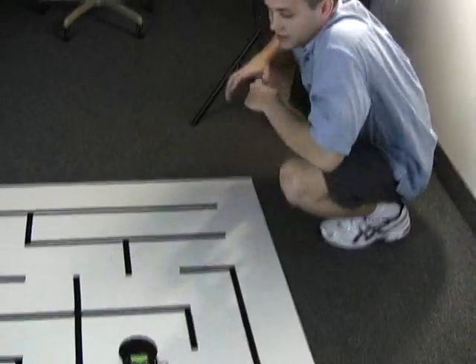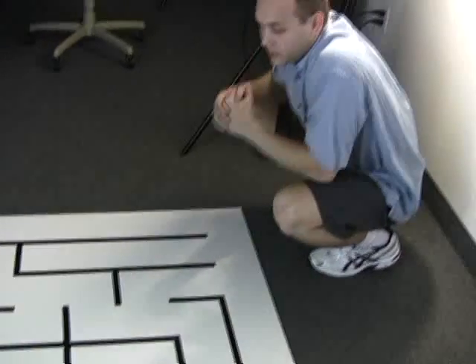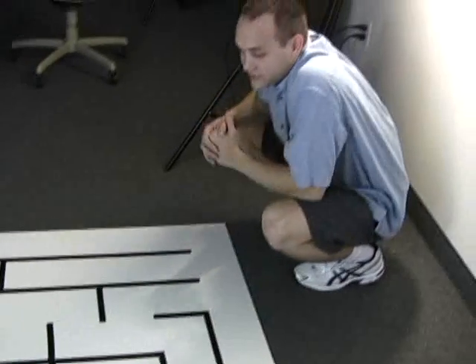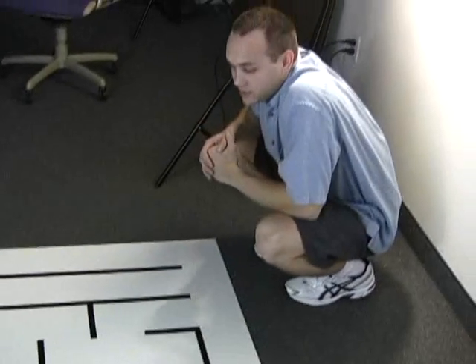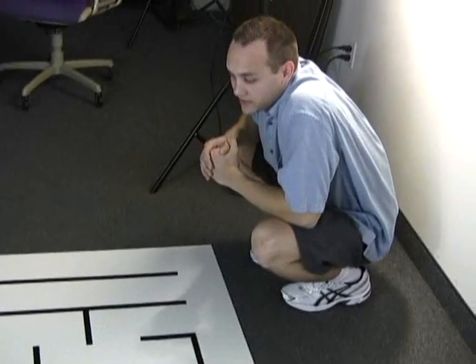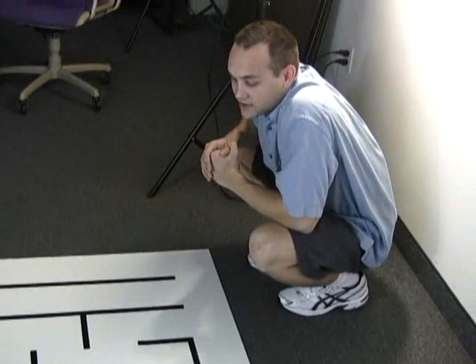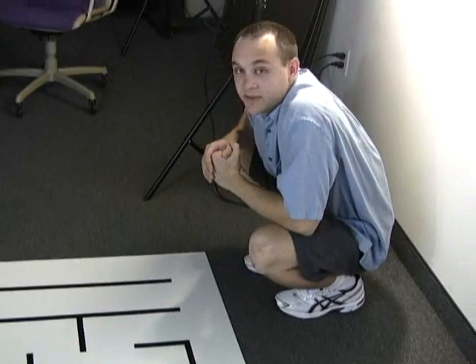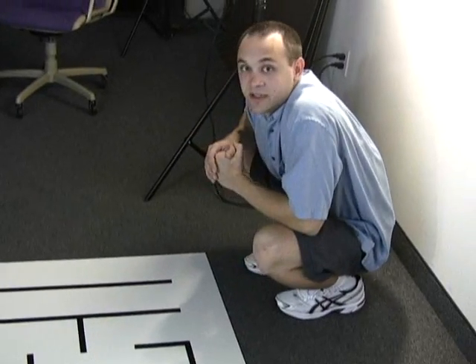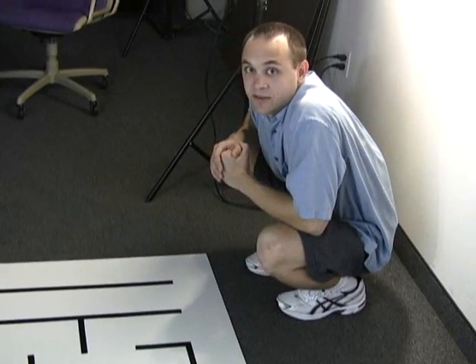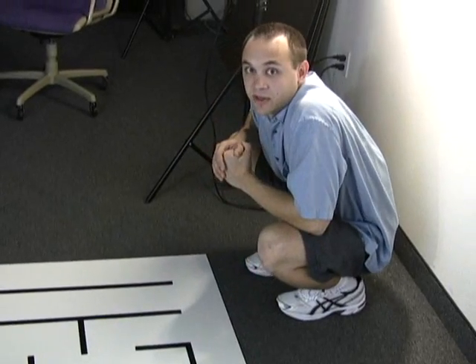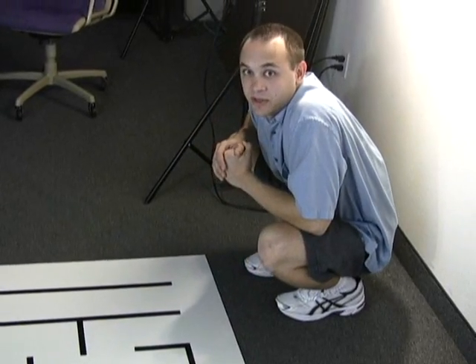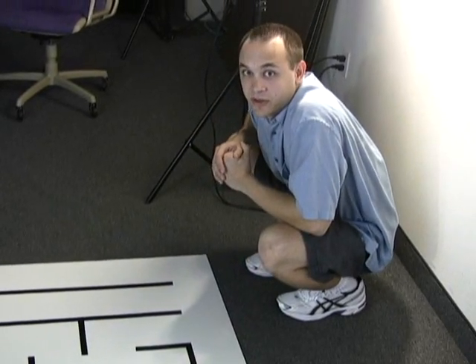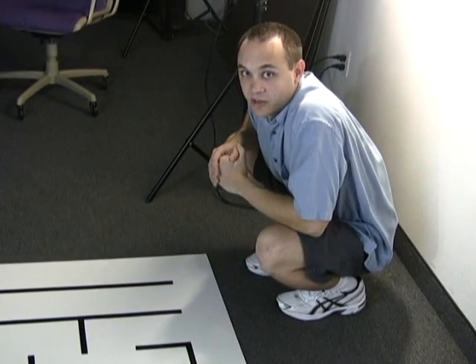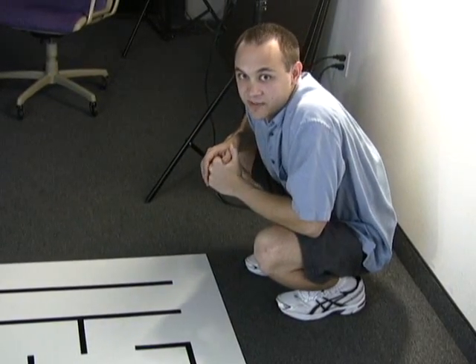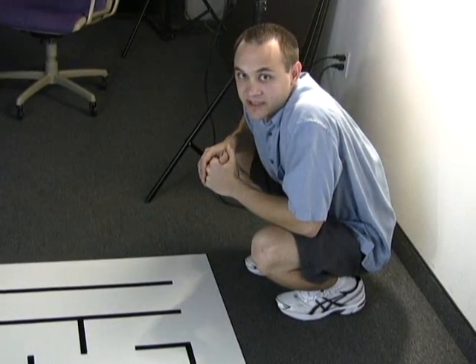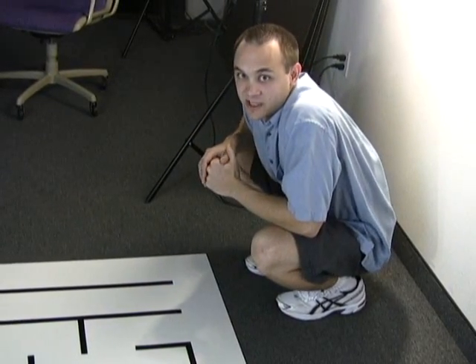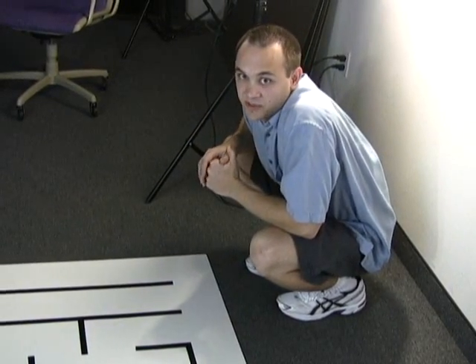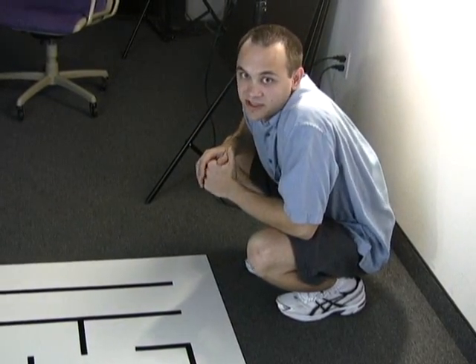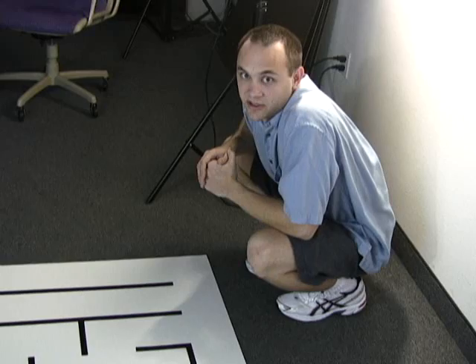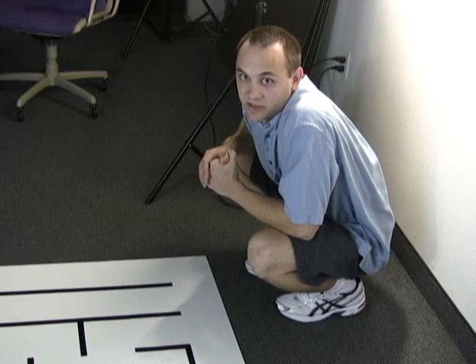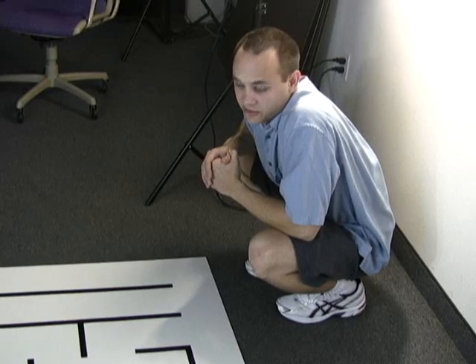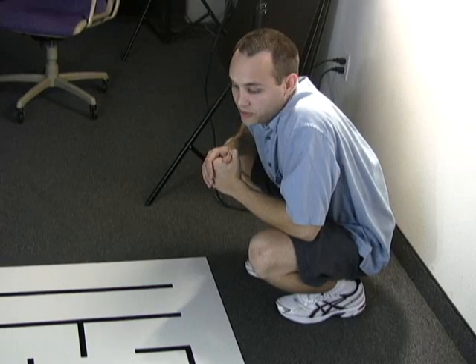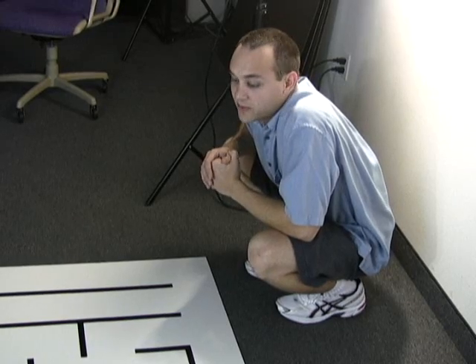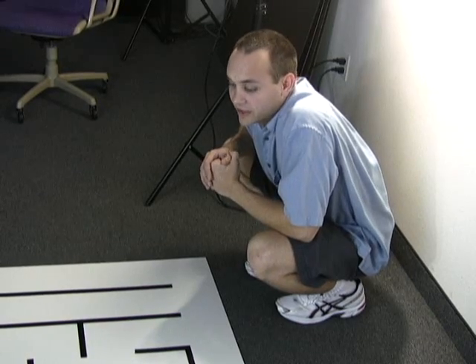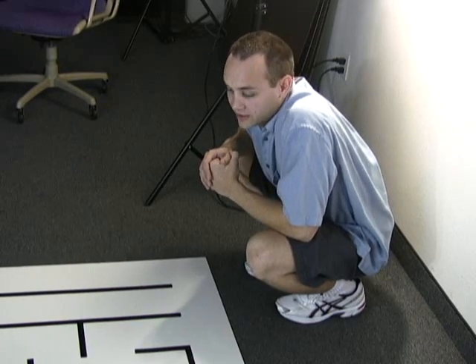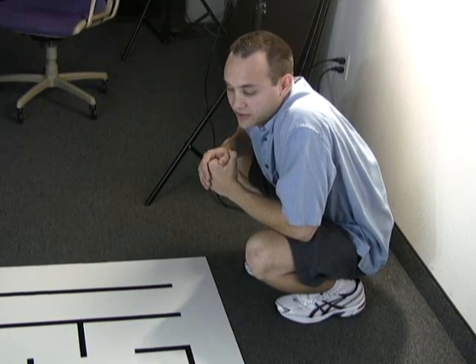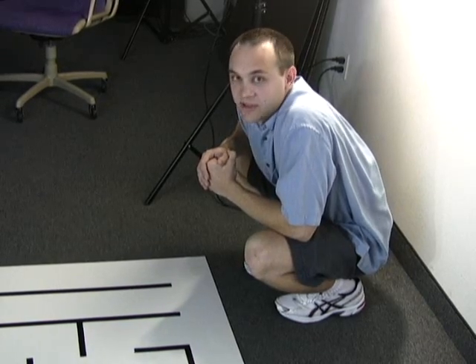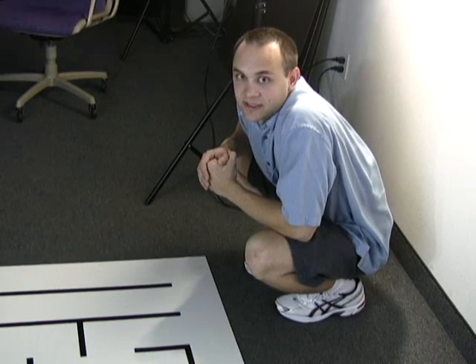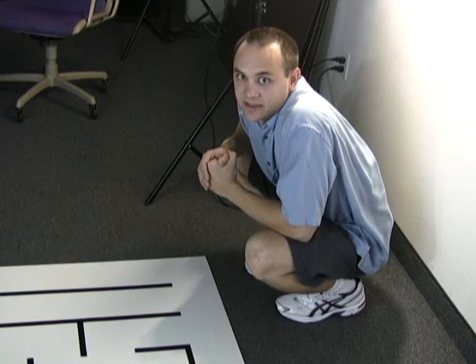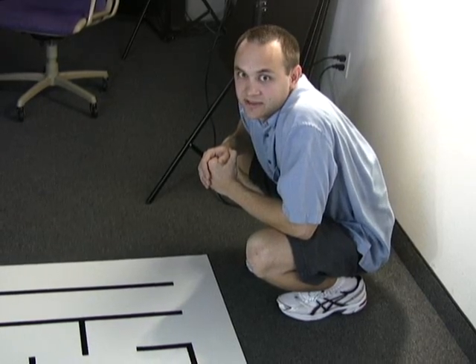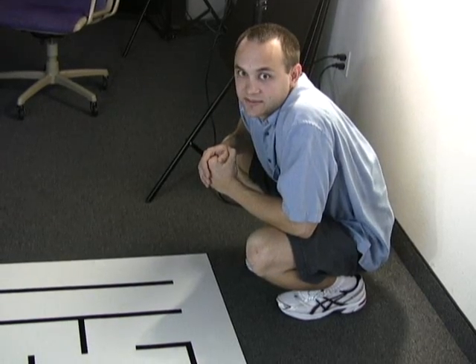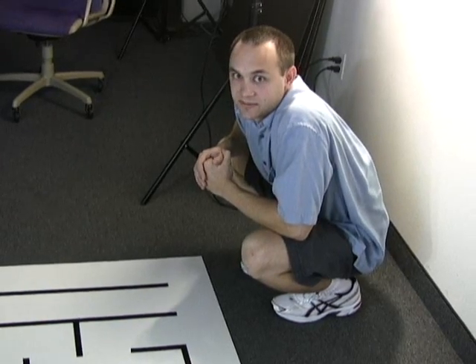We have sample maze solving and line following code on our website to help you get started and make your own 3Pi. Thanks.